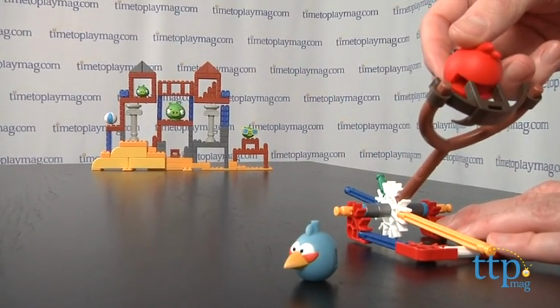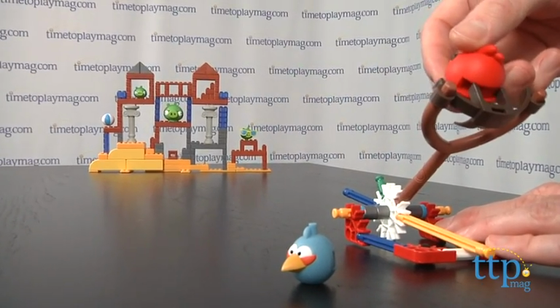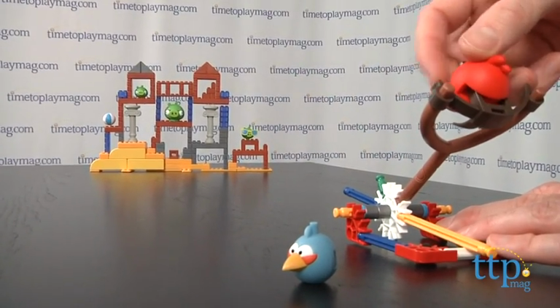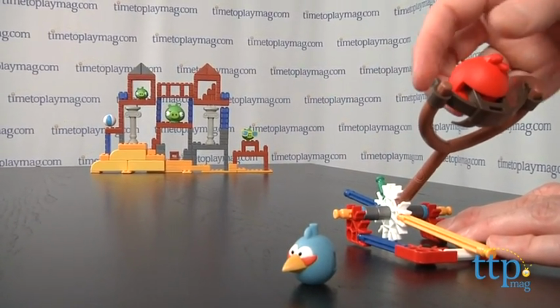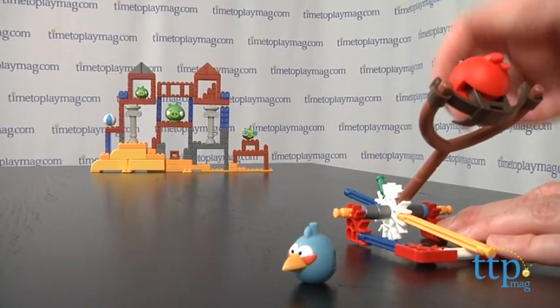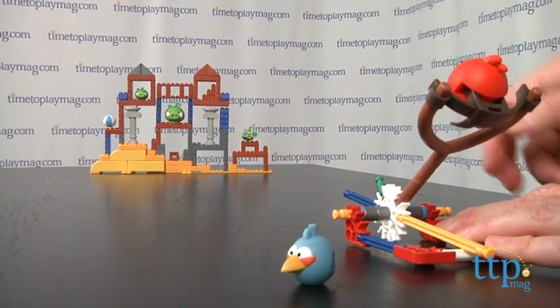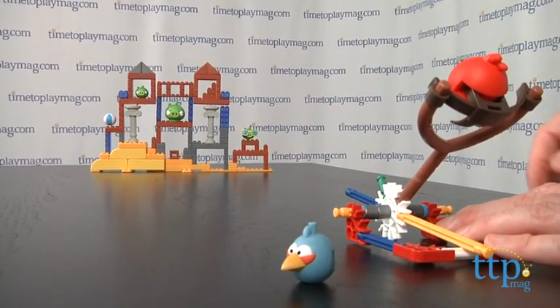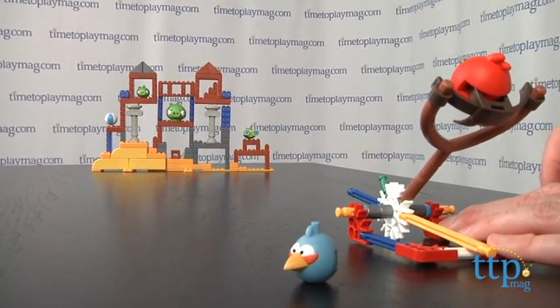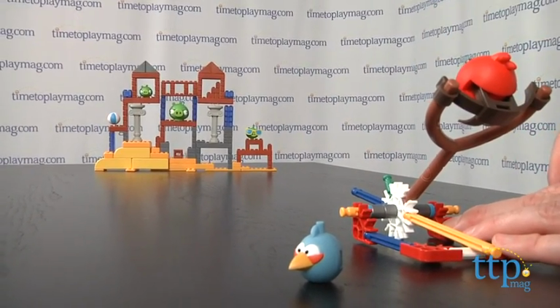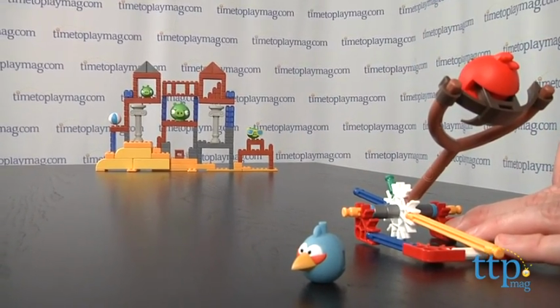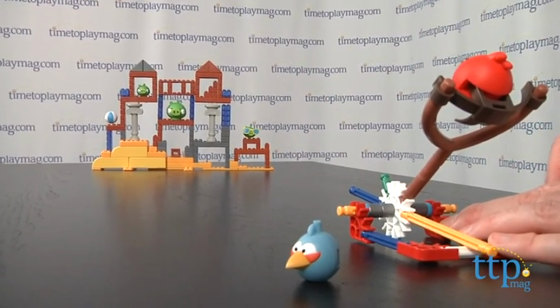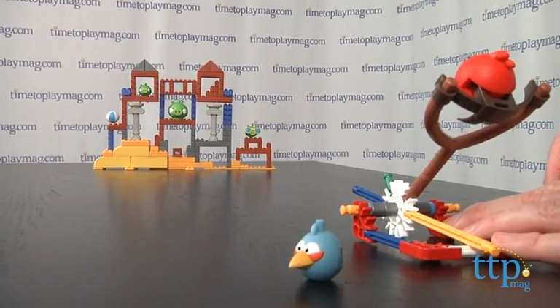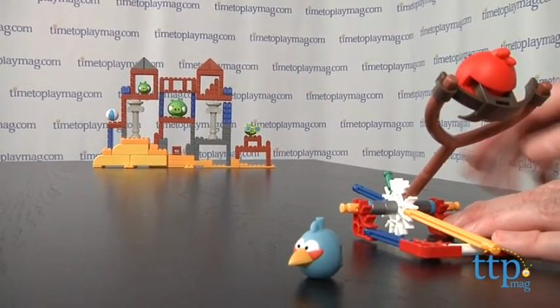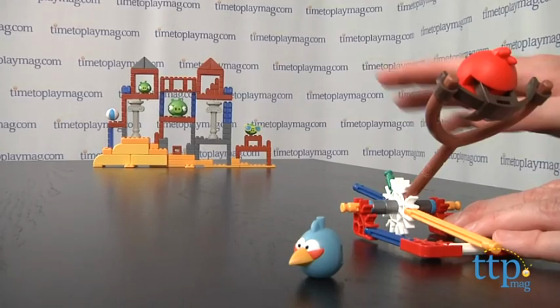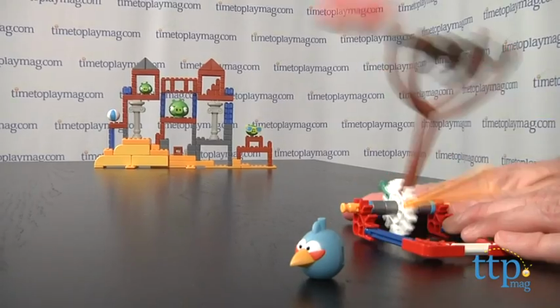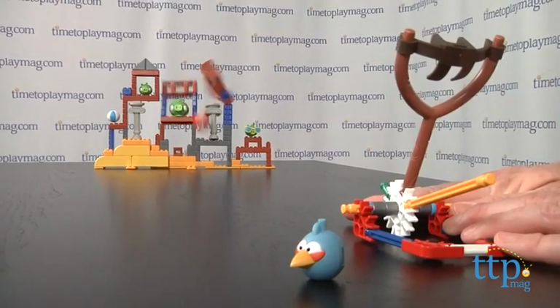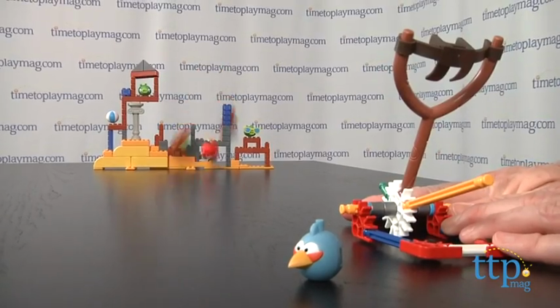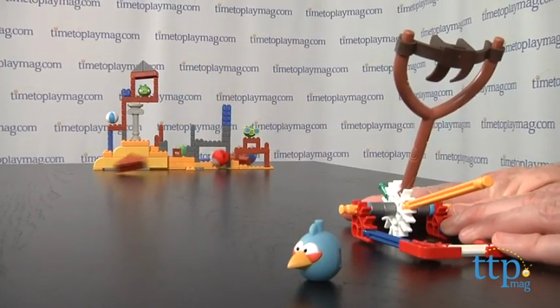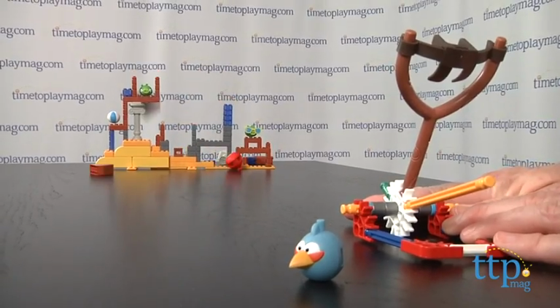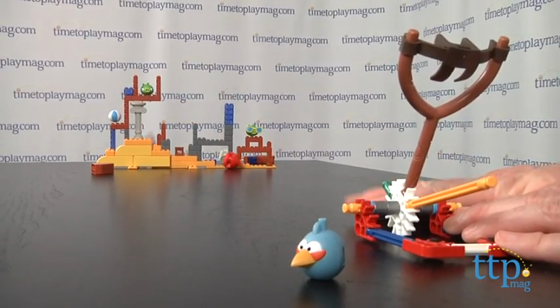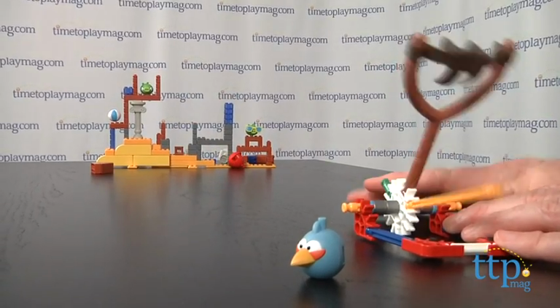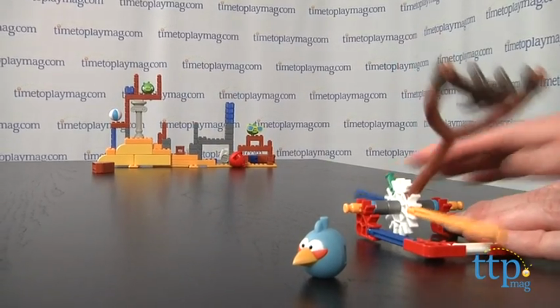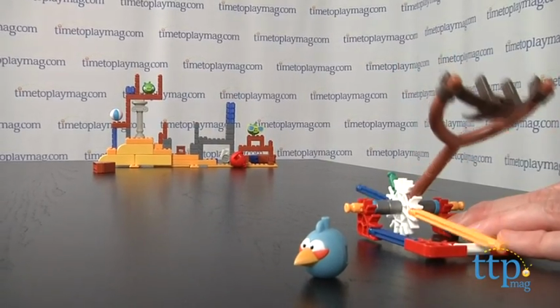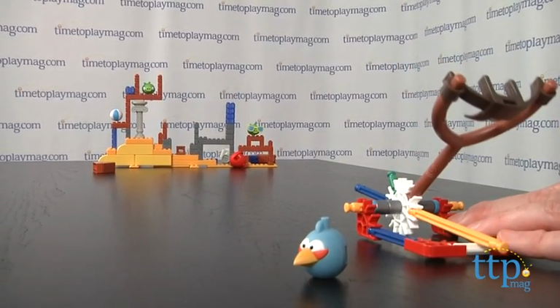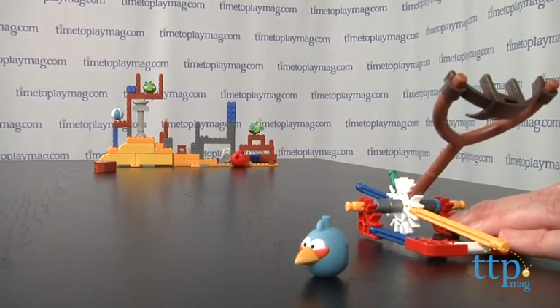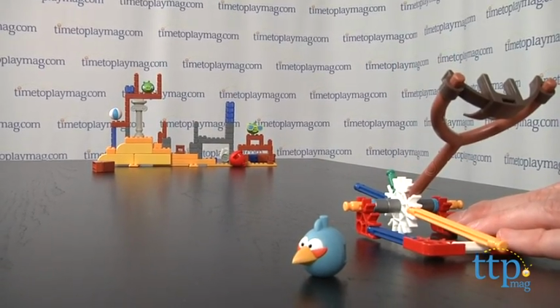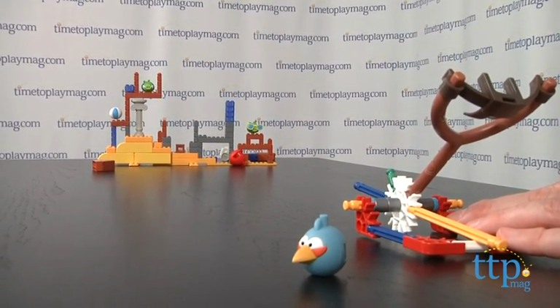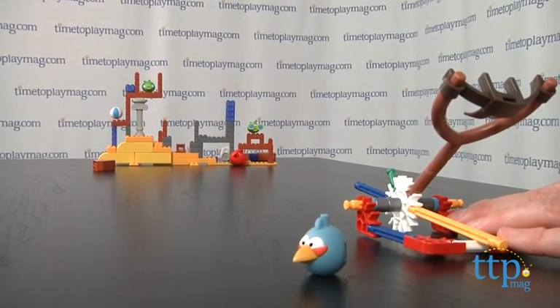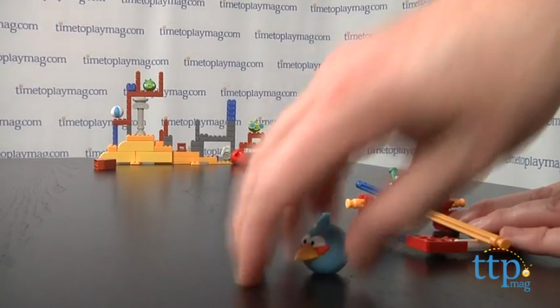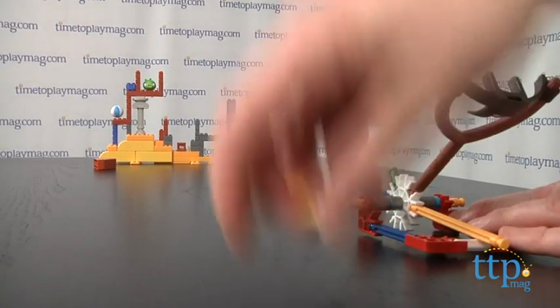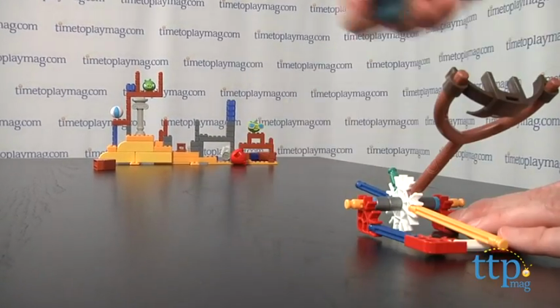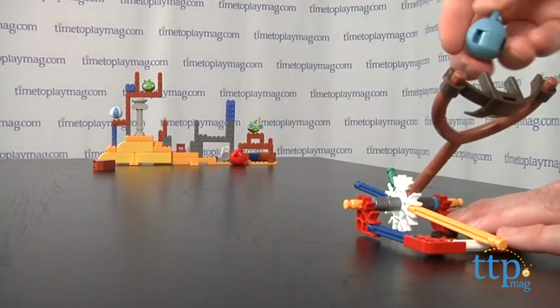The launcher works great and will send those birds soaring into the structure. This is for Angry Birds fans ages 7 and up.